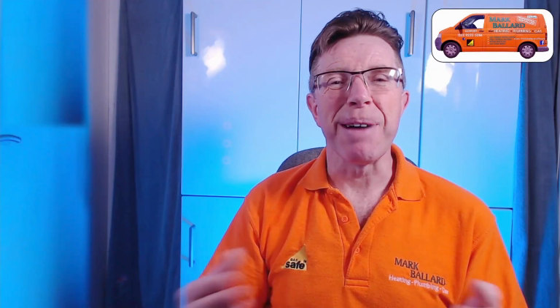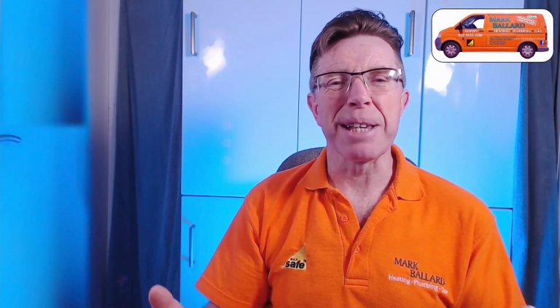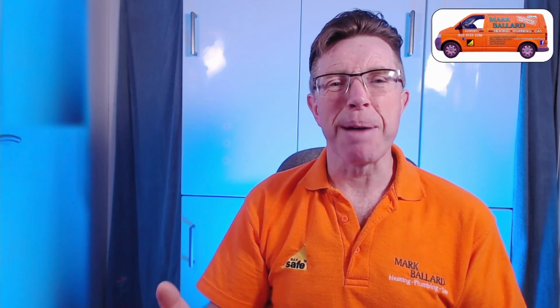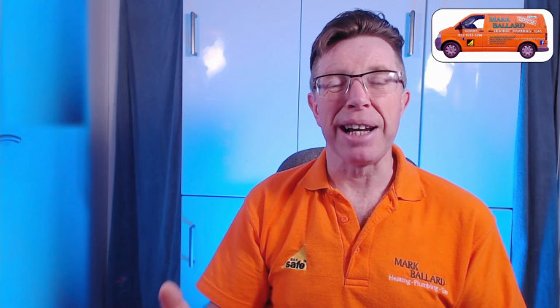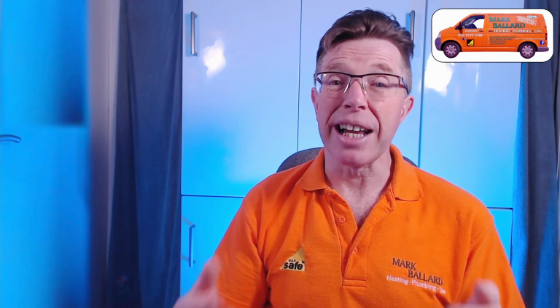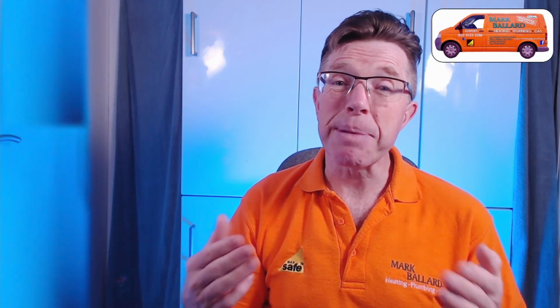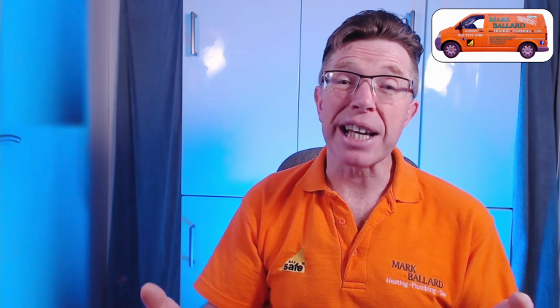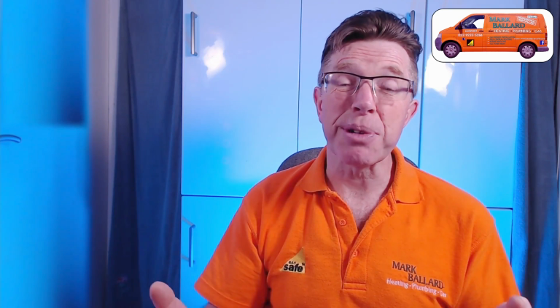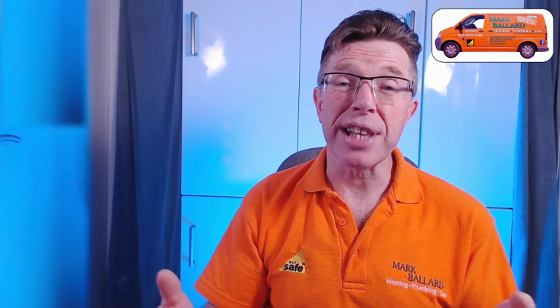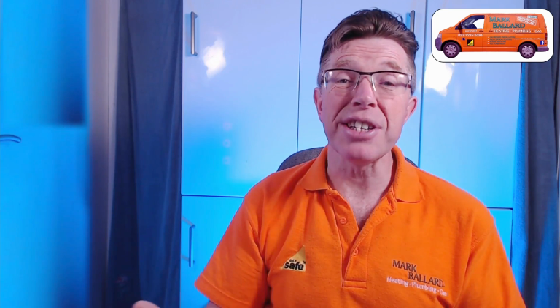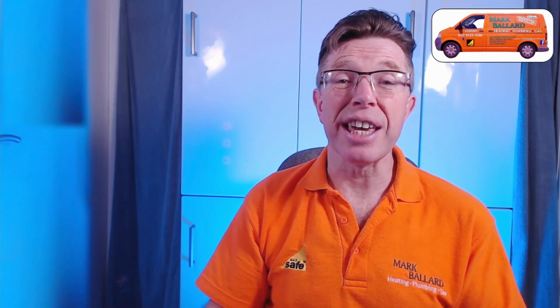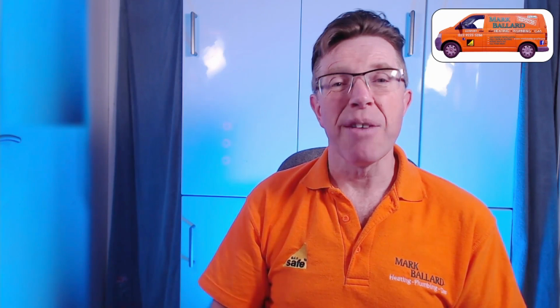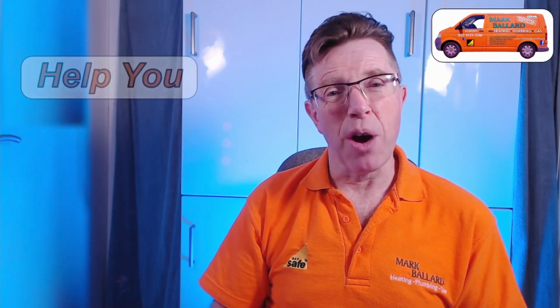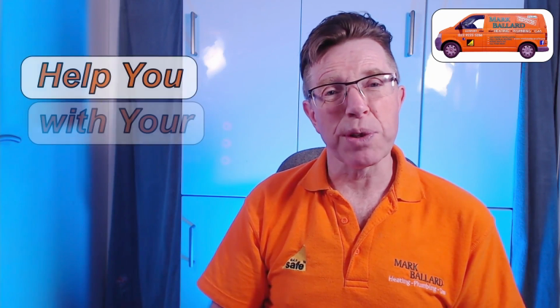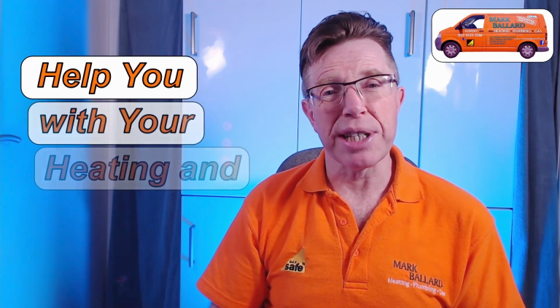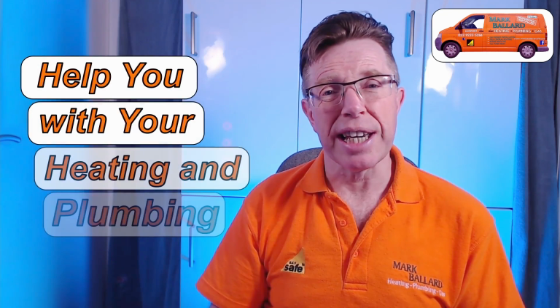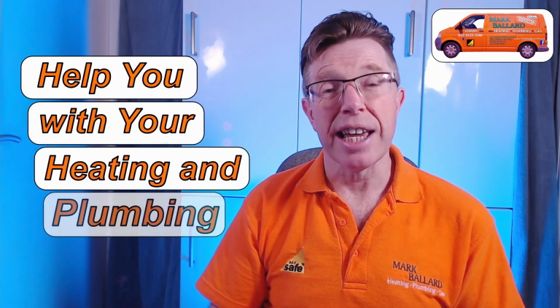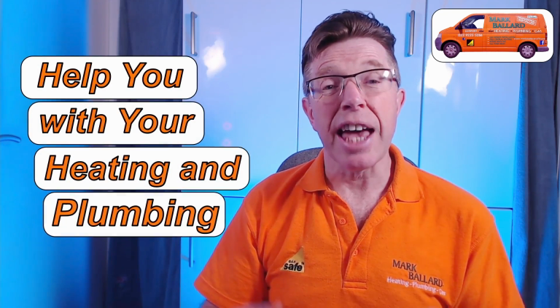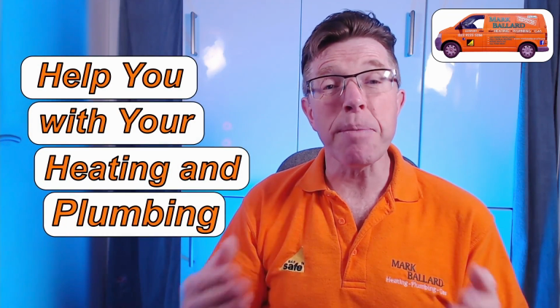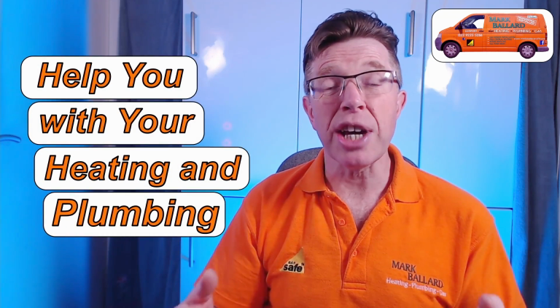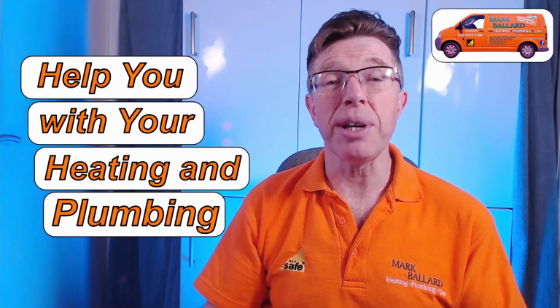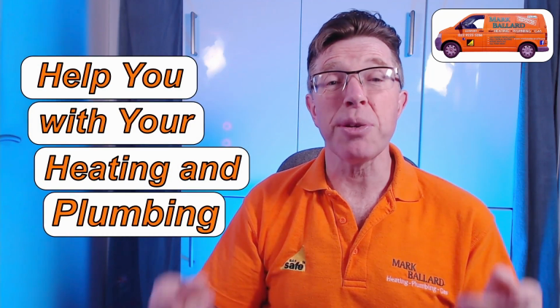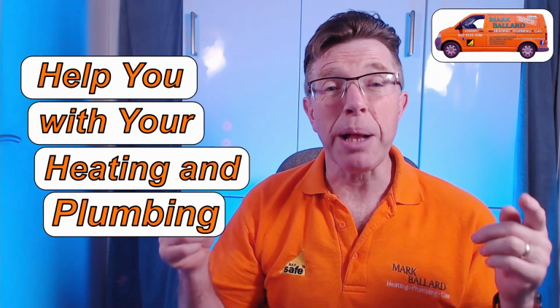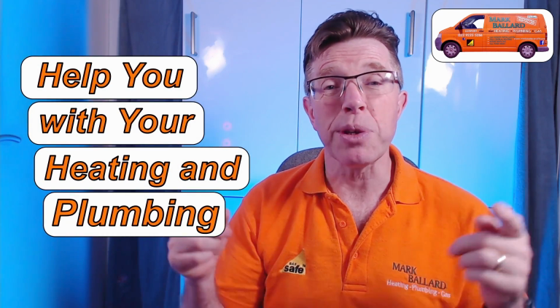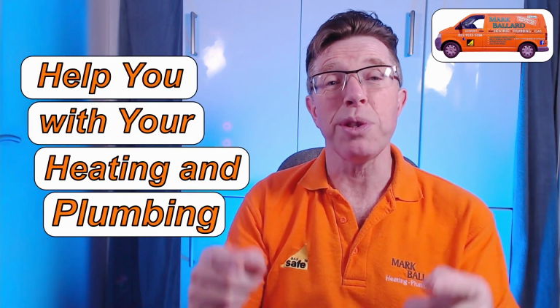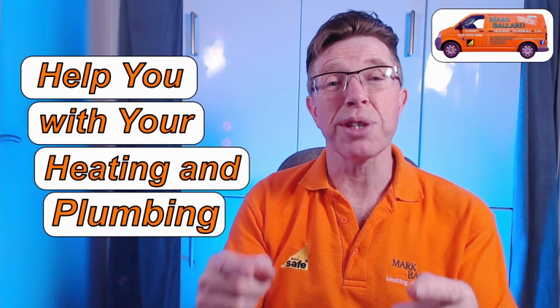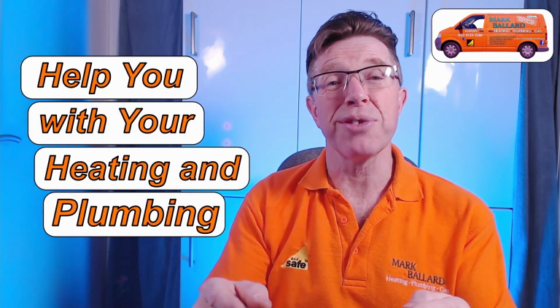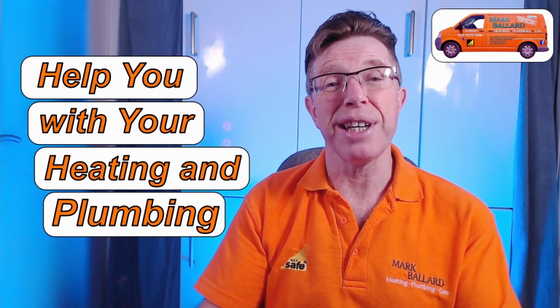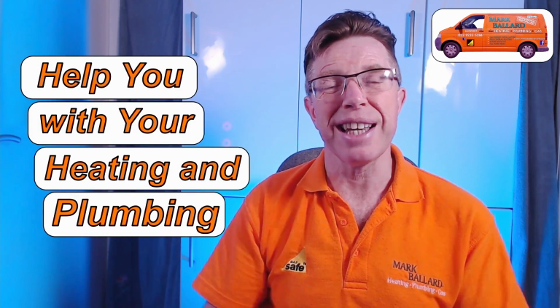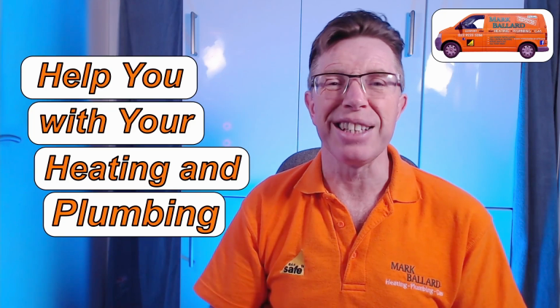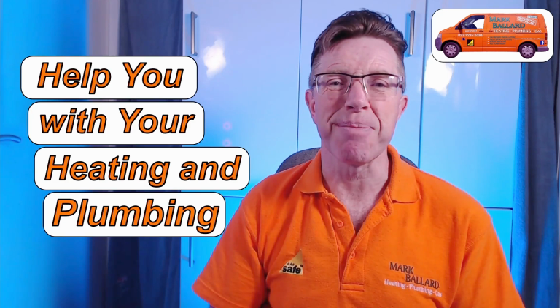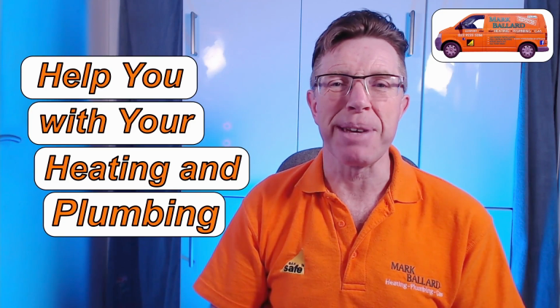My name is Mark Ballard and I've been a gas registered engineer for over 20 years. The aim of my channel is to help you with your central heating and plumbing.